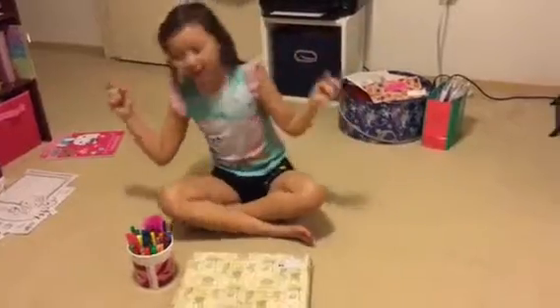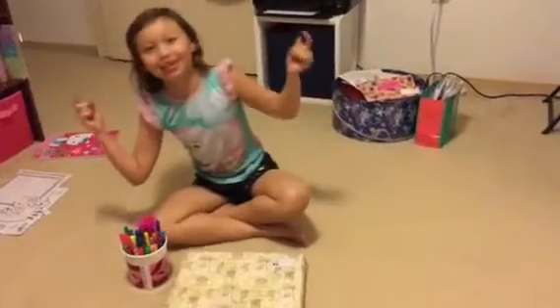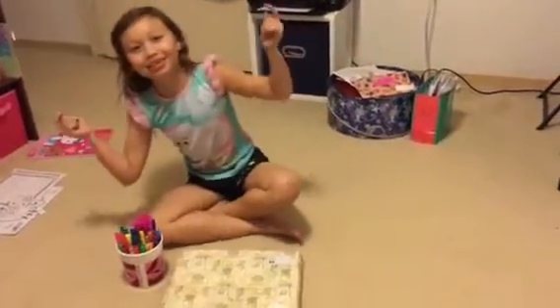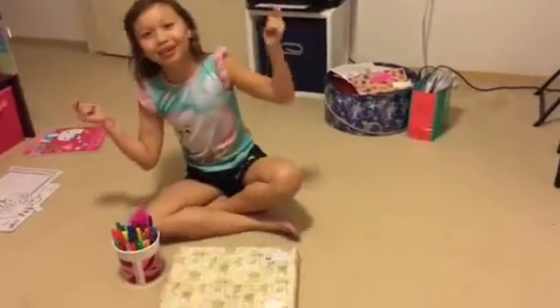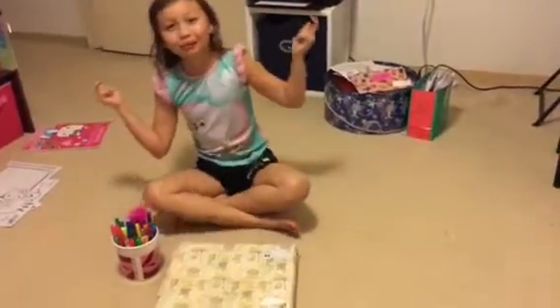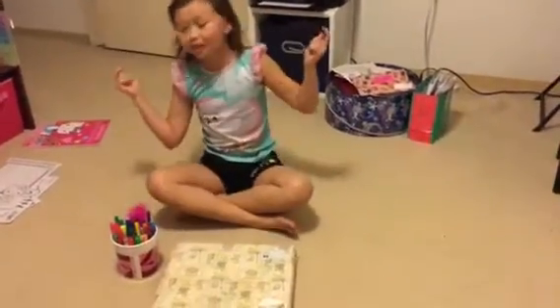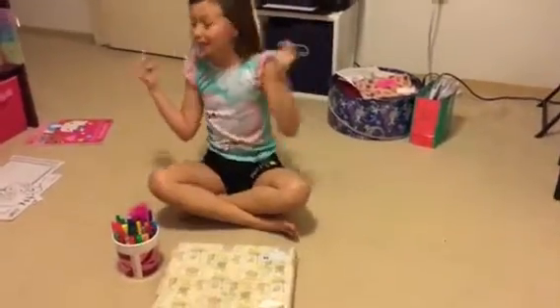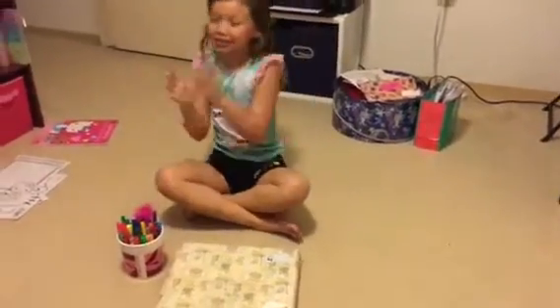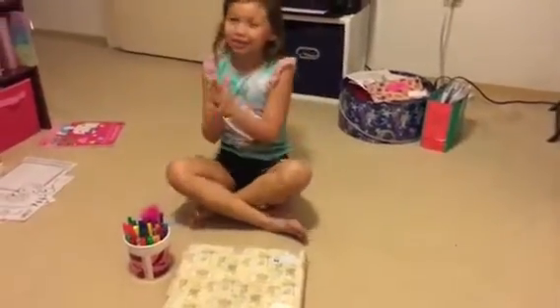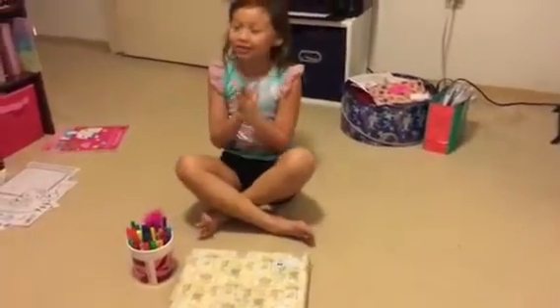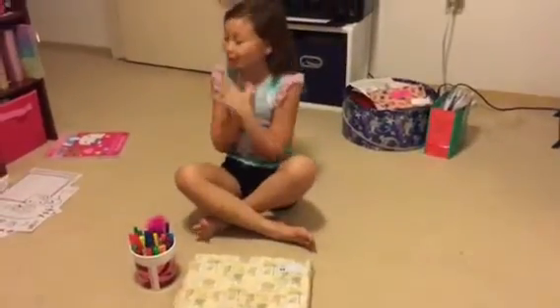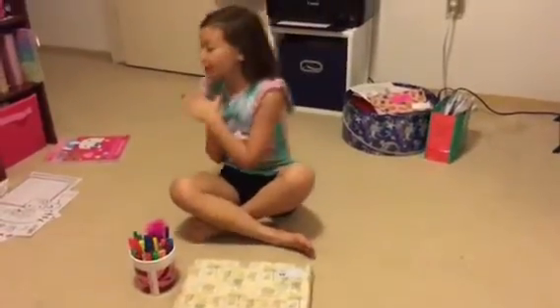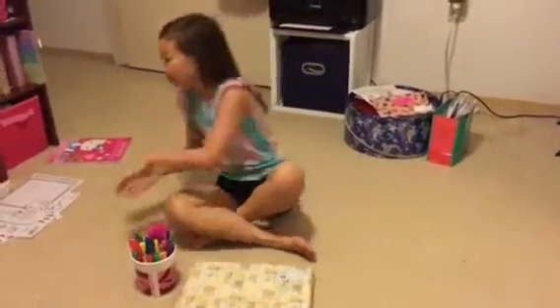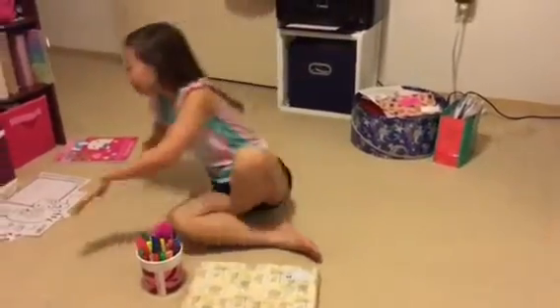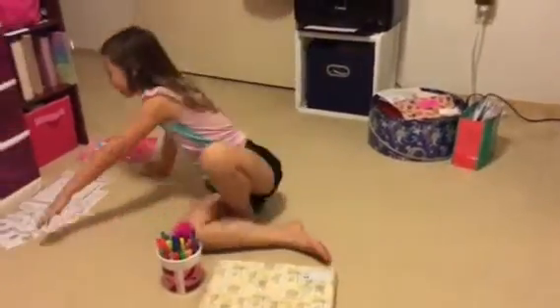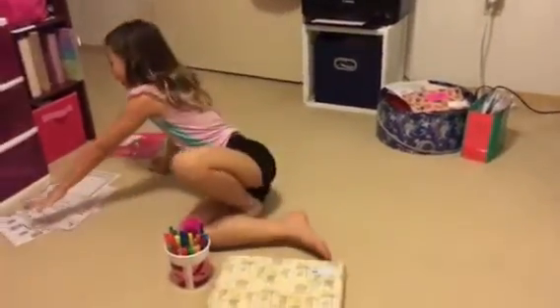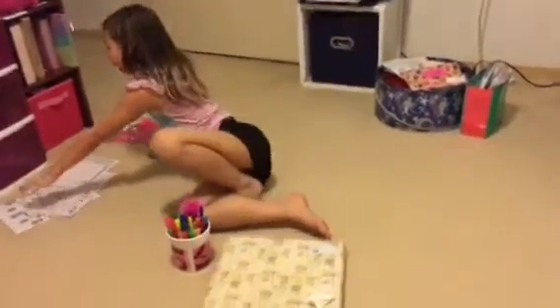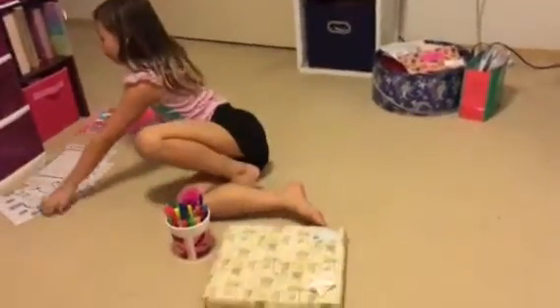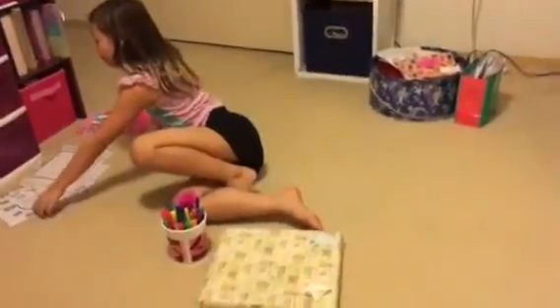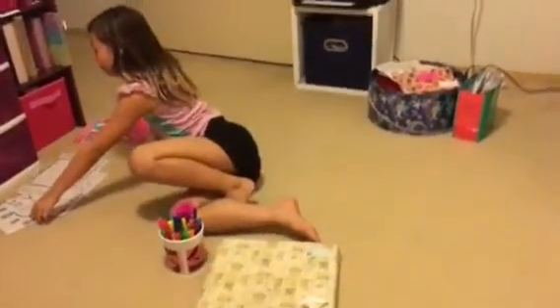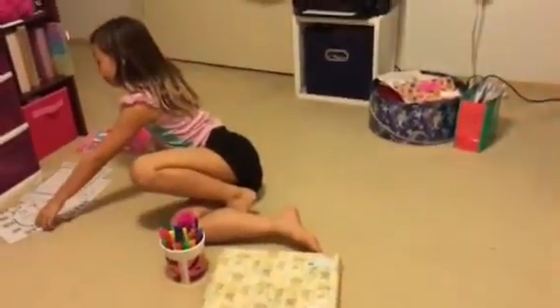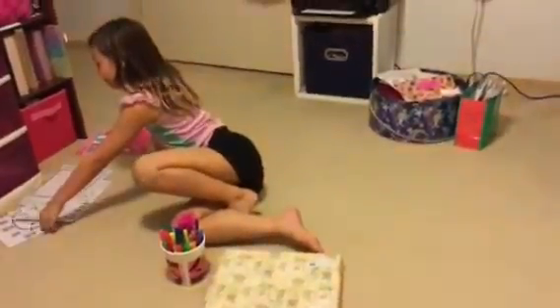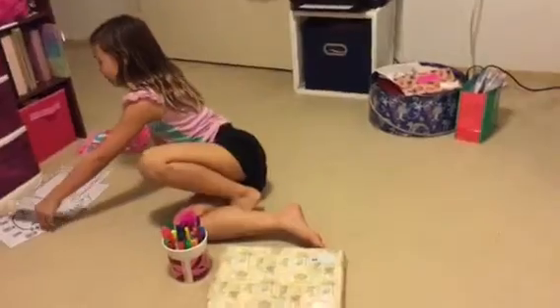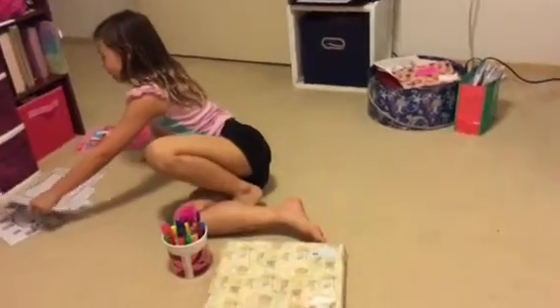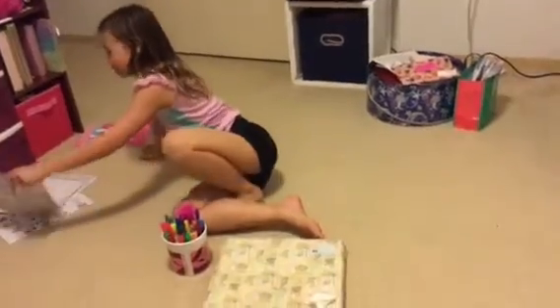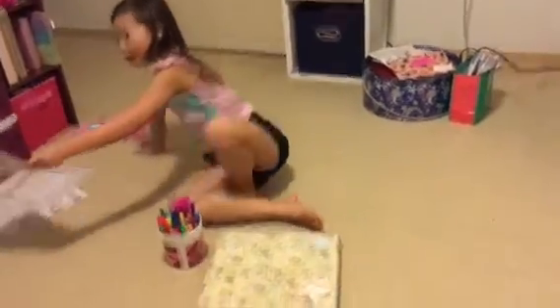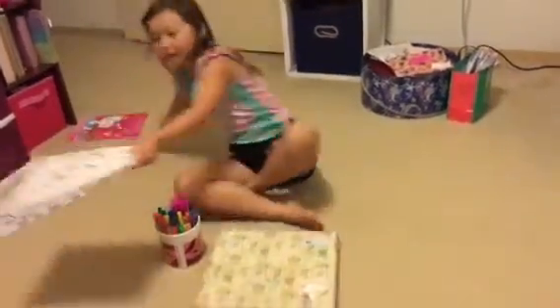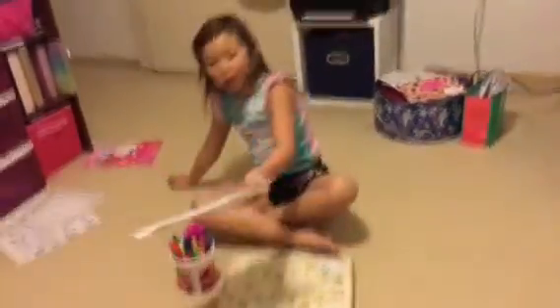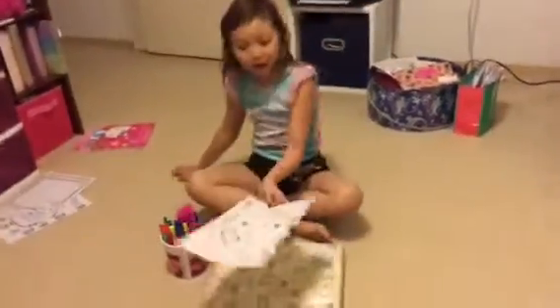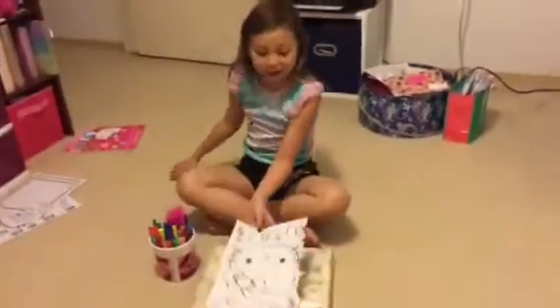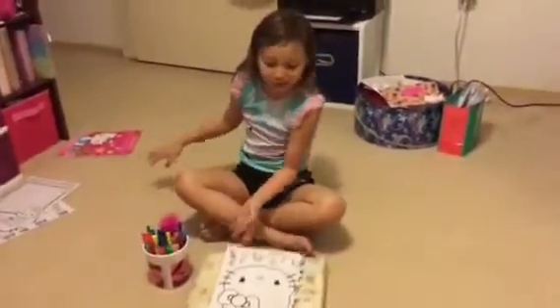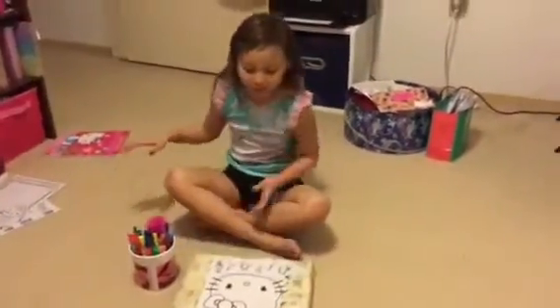Okay, so today's theme is Hello Kitty, and the first one I'm going to do is this one.